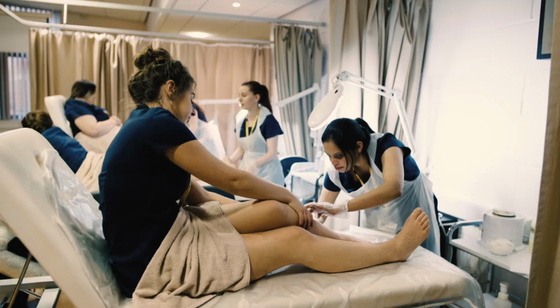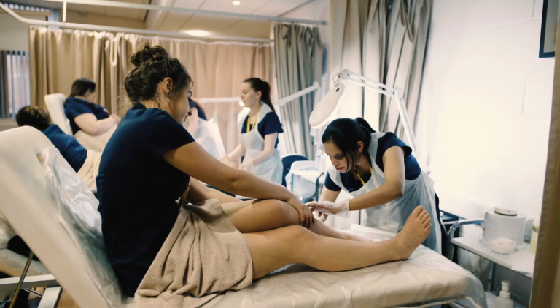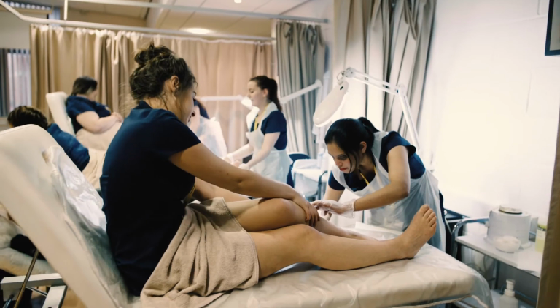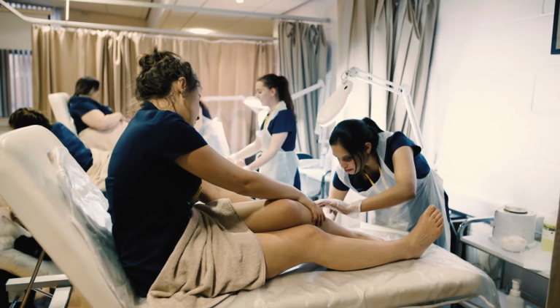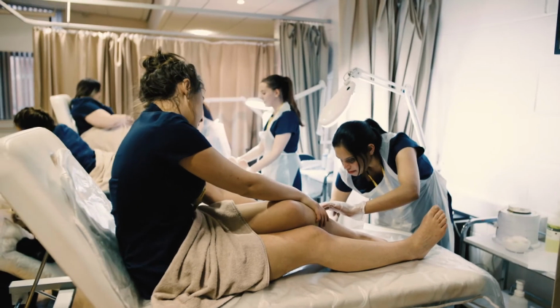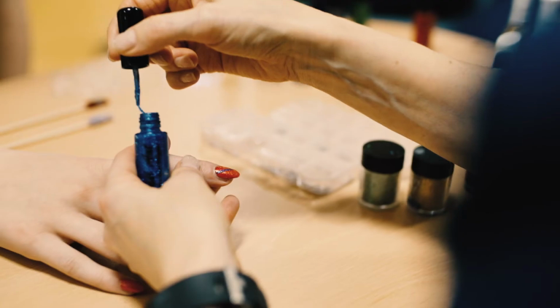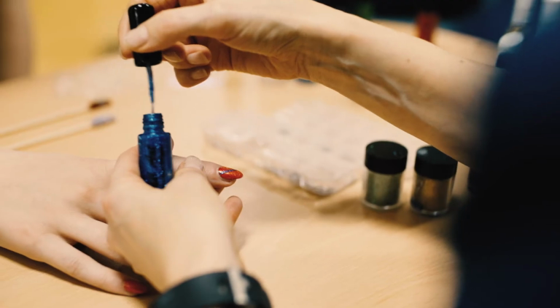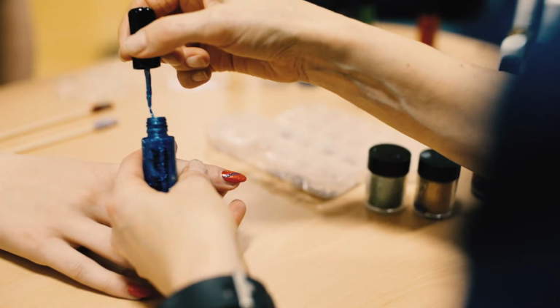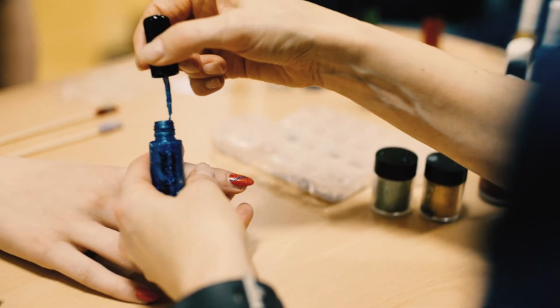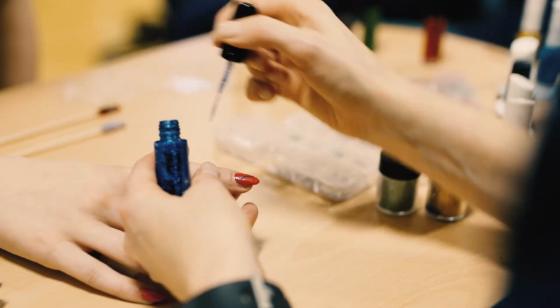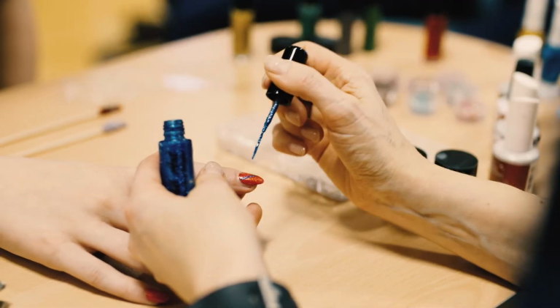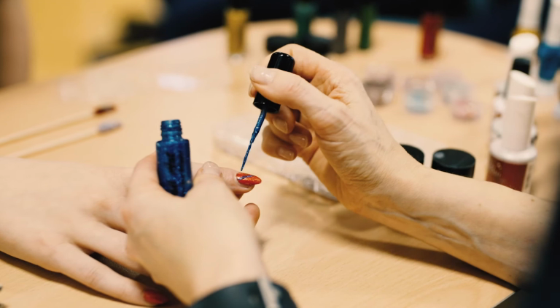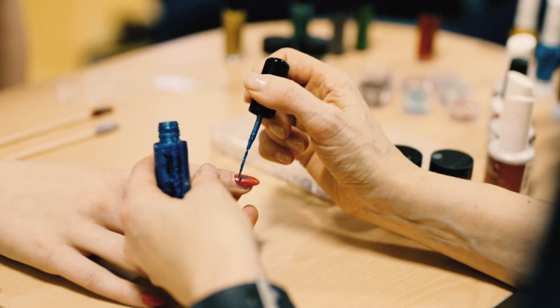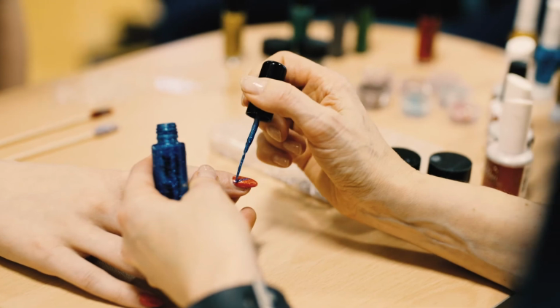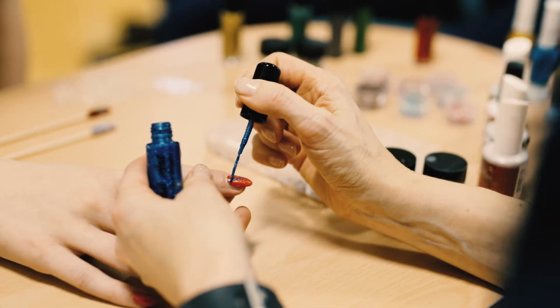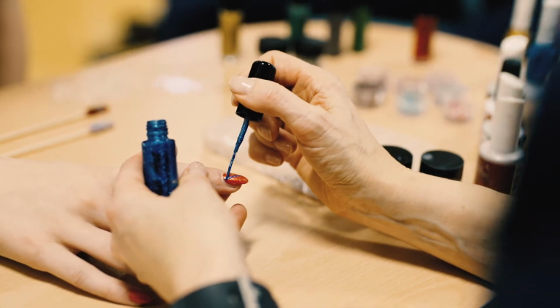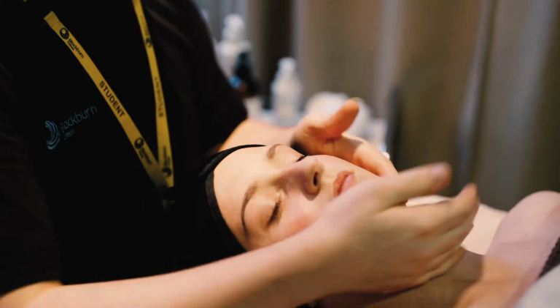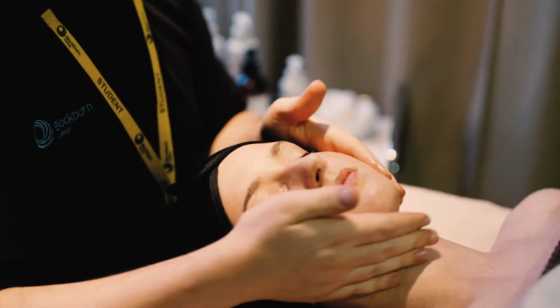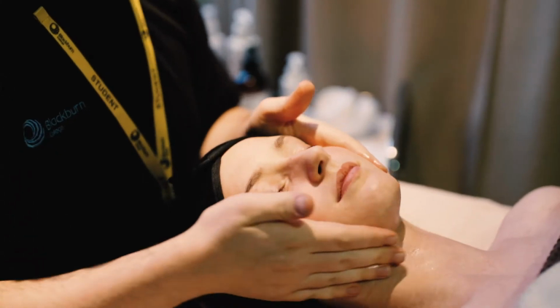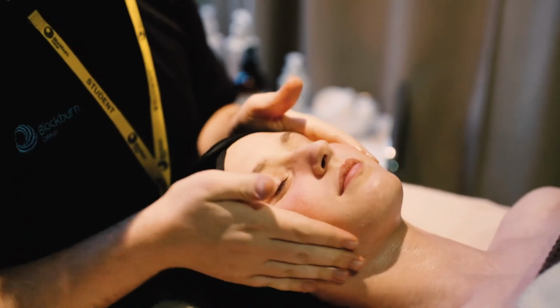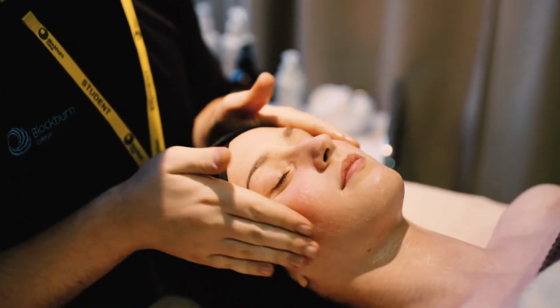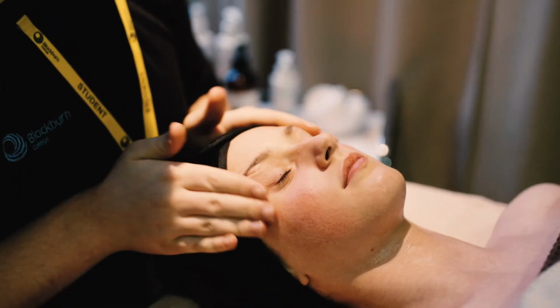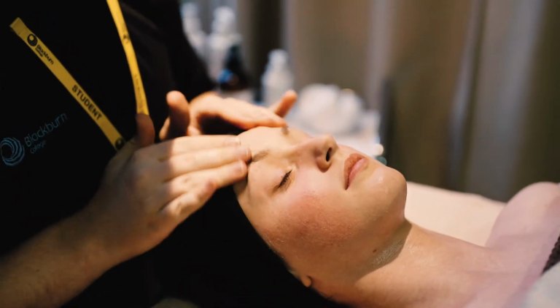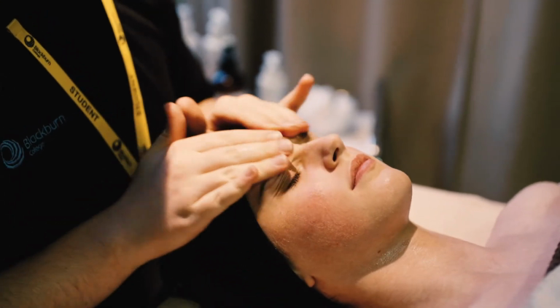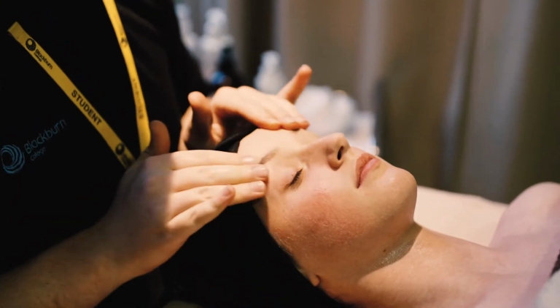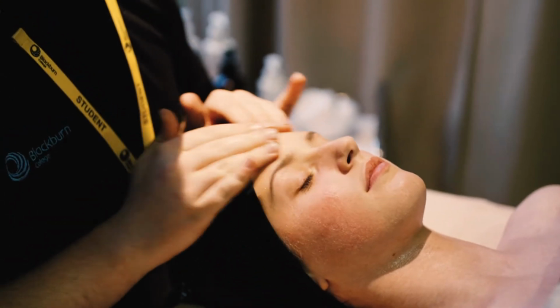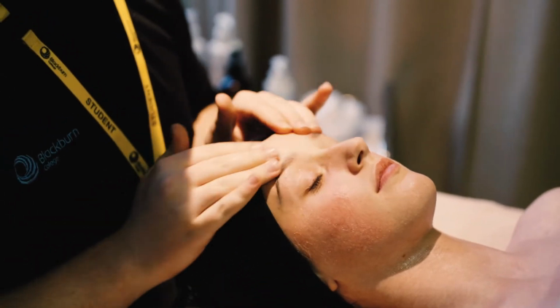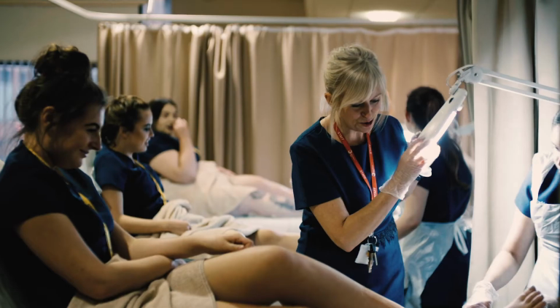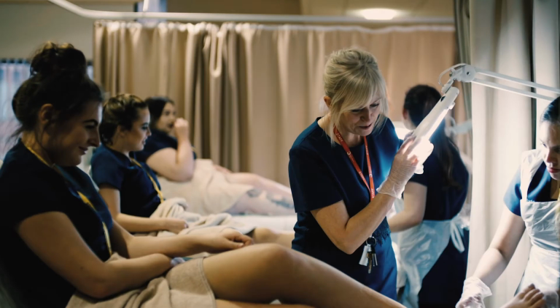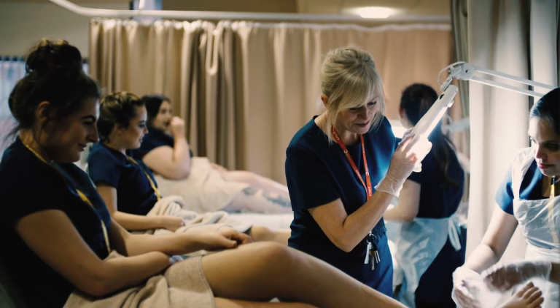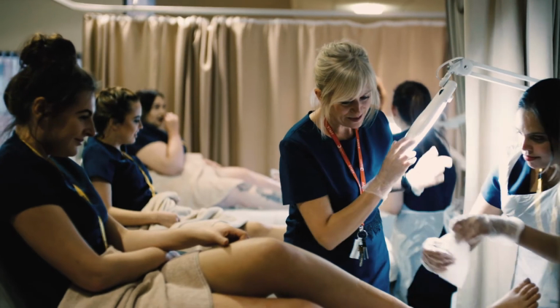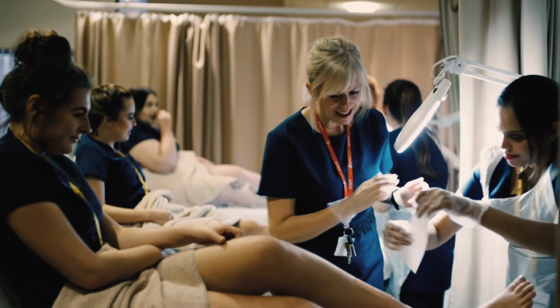Typical subjects may include manicures, pedicures, facials, waxing, body massage and electrical treatments.